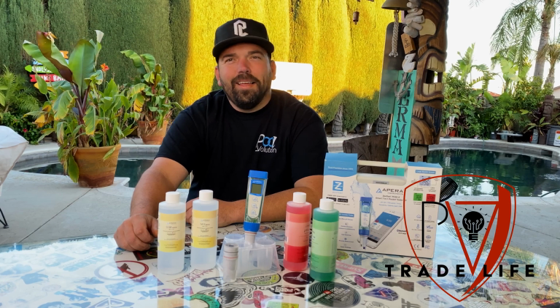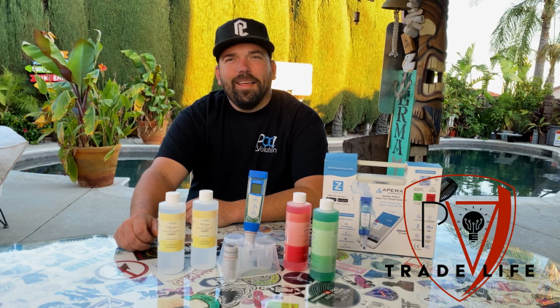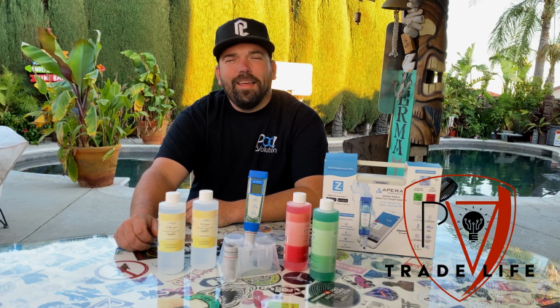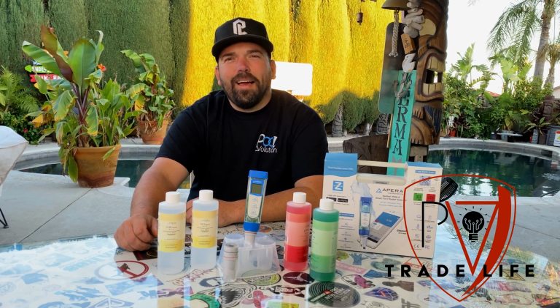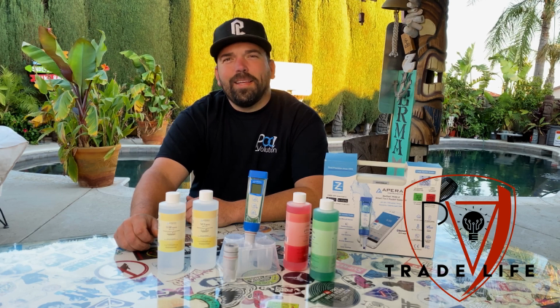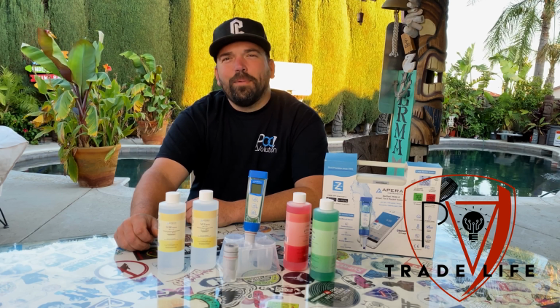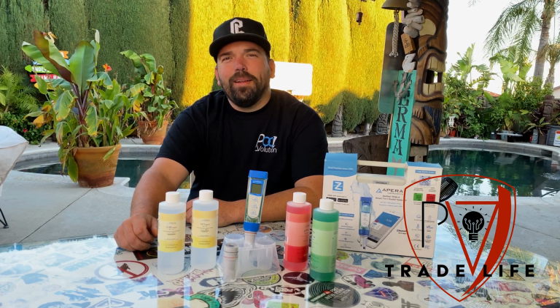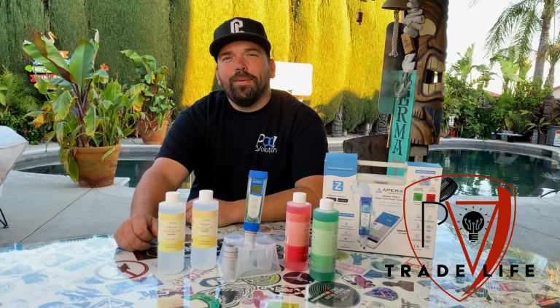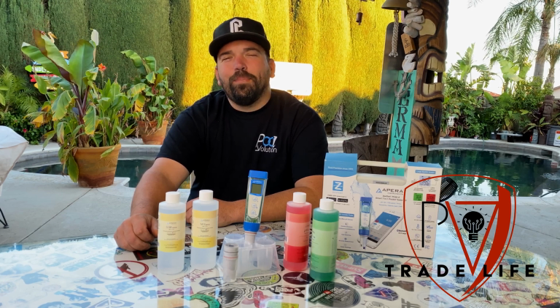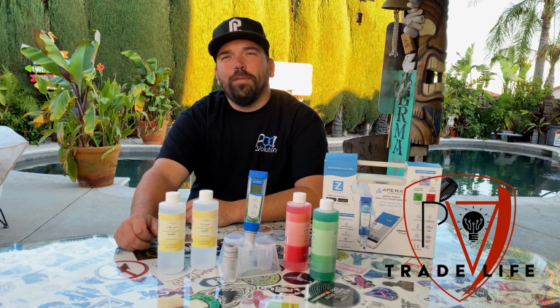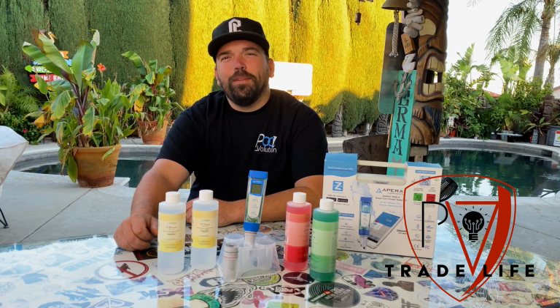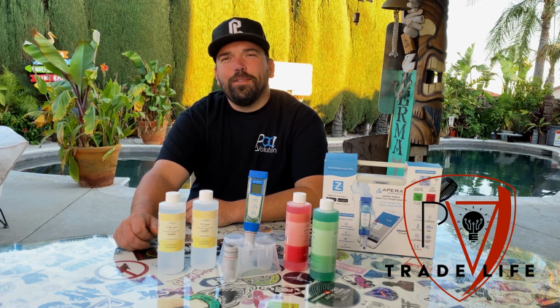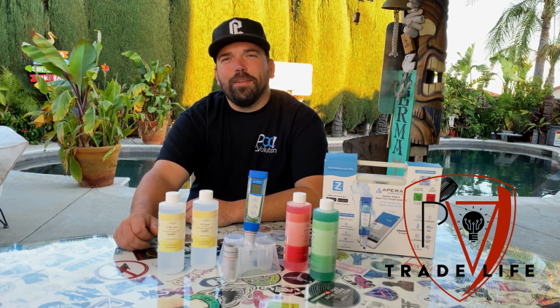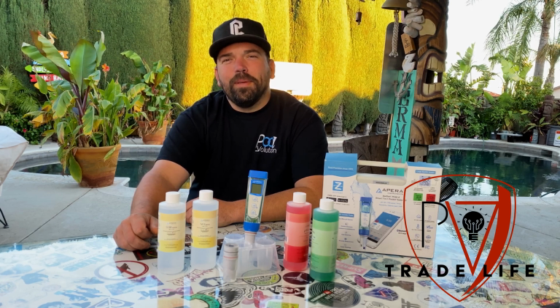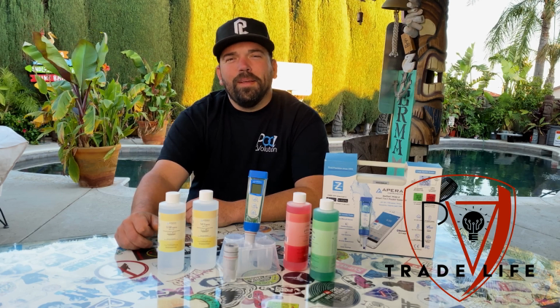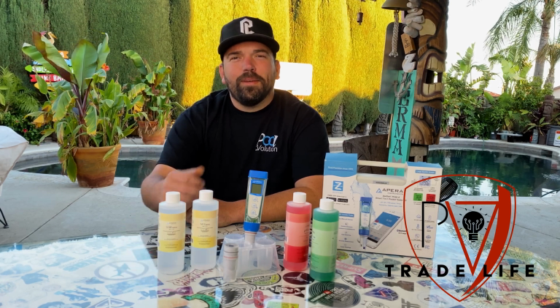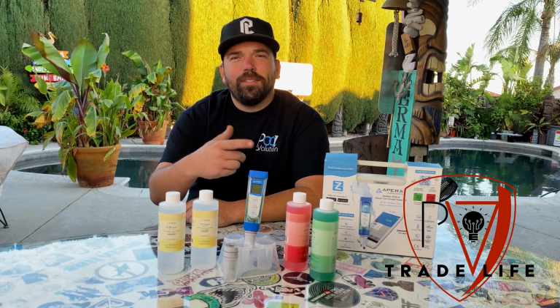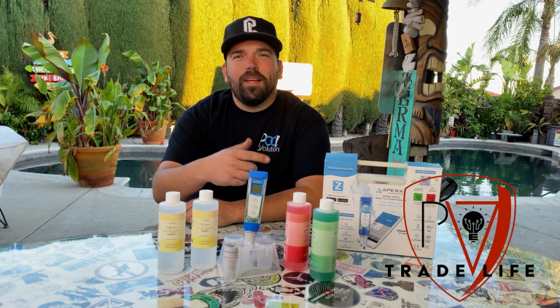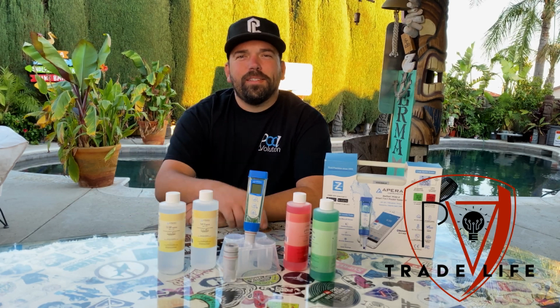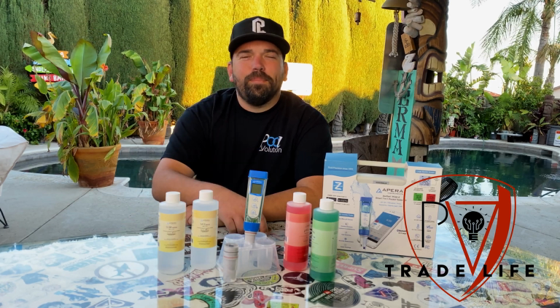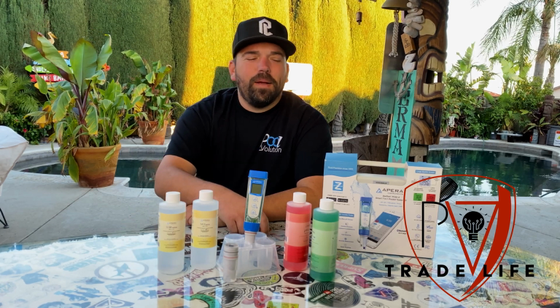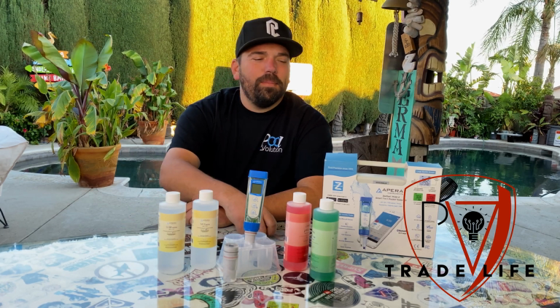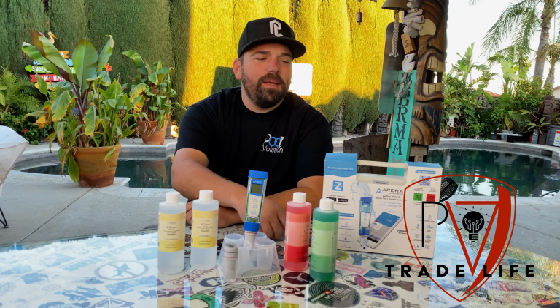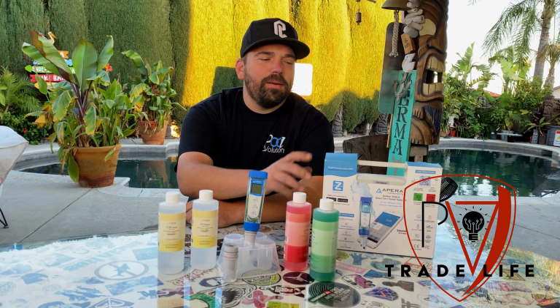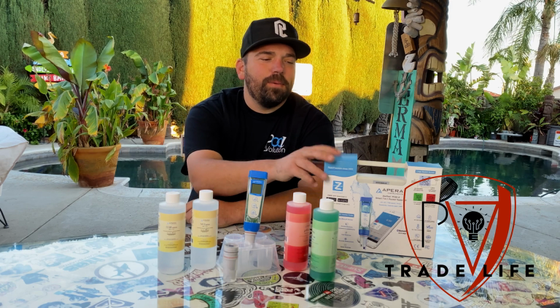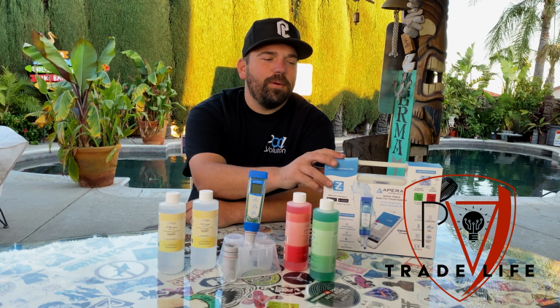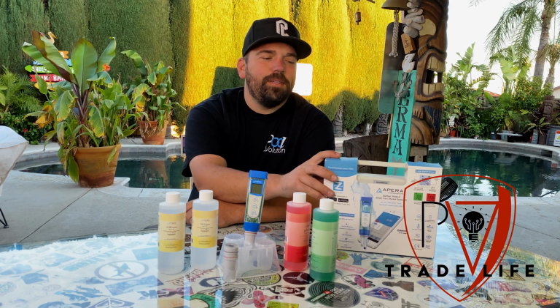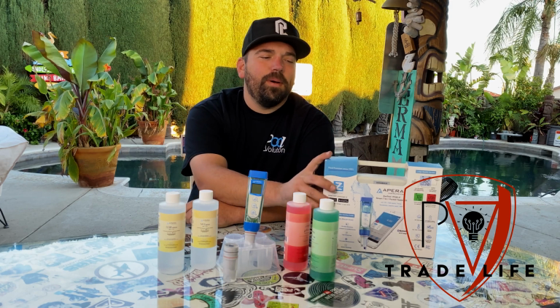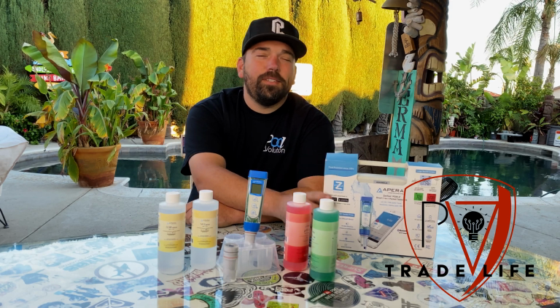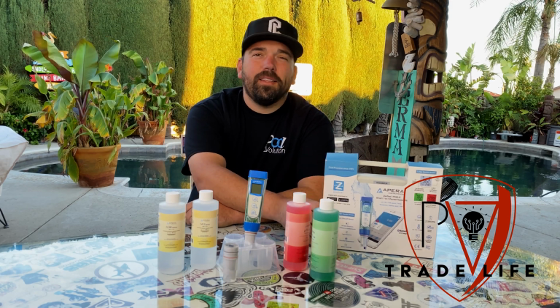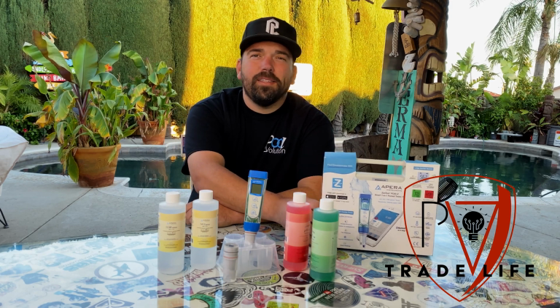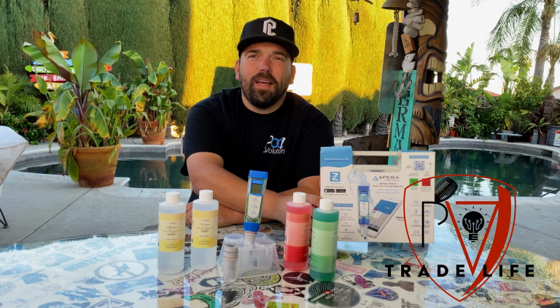Hey guys, I'm Brandon here with Poolvolution. I just got this Apera meter and we're going to check this out.